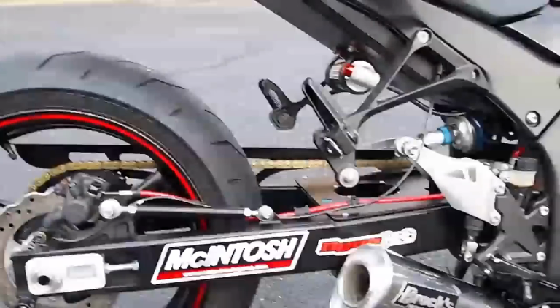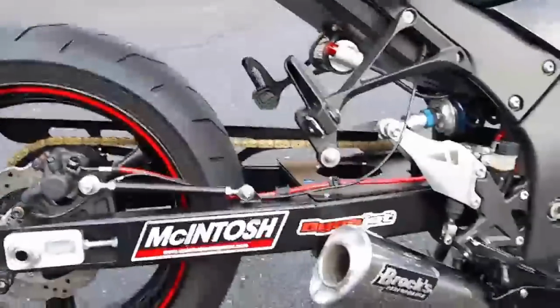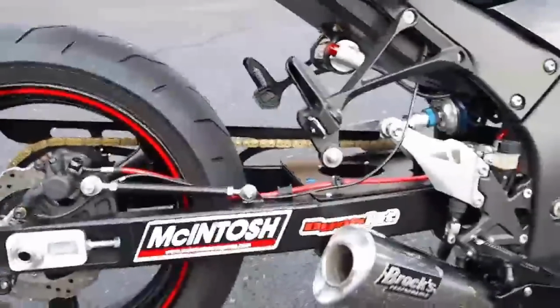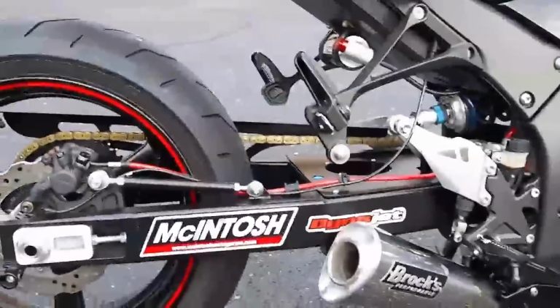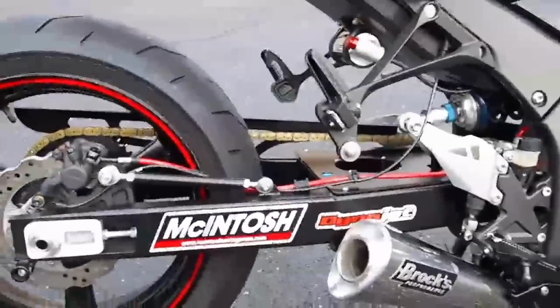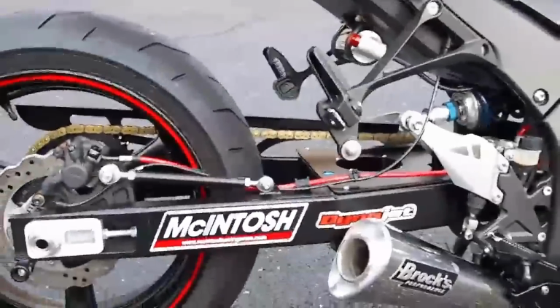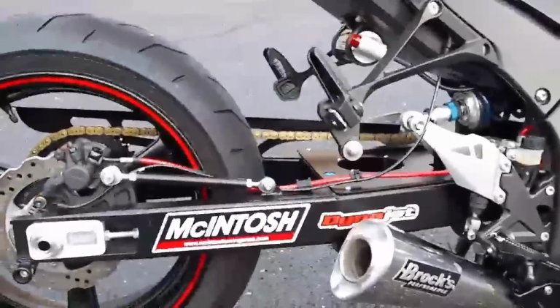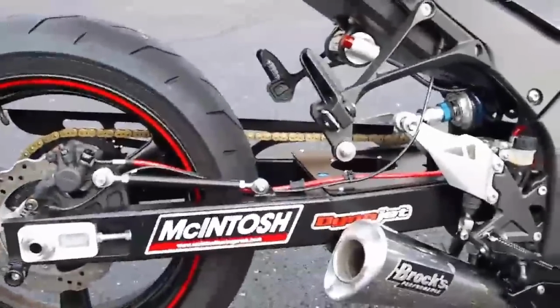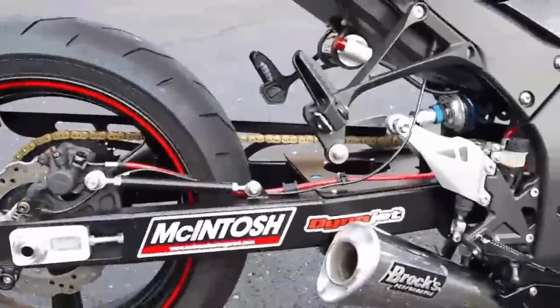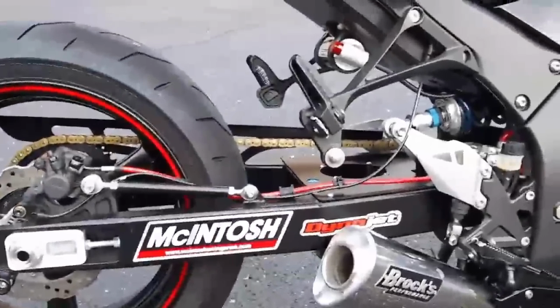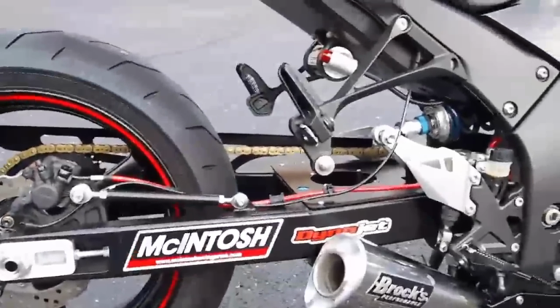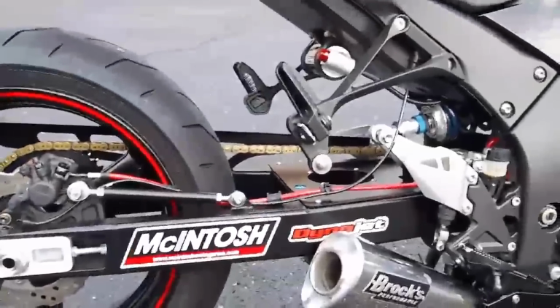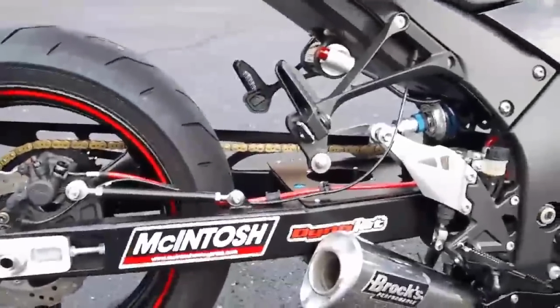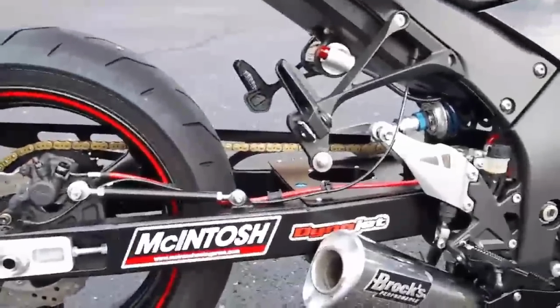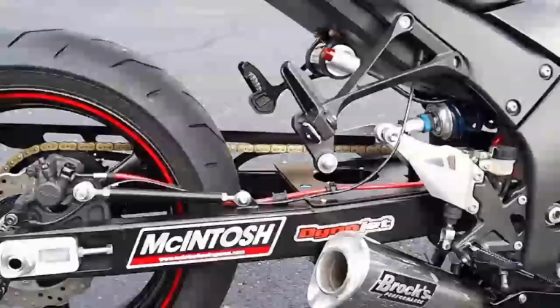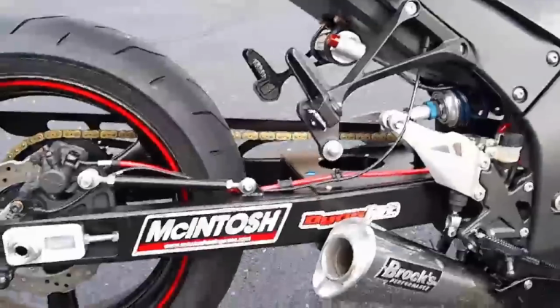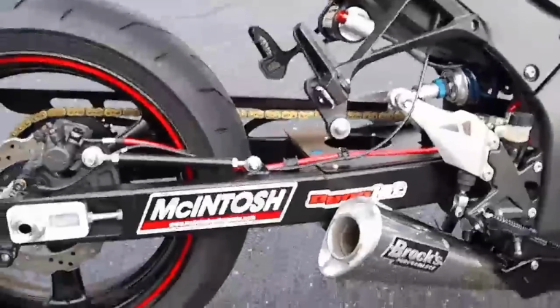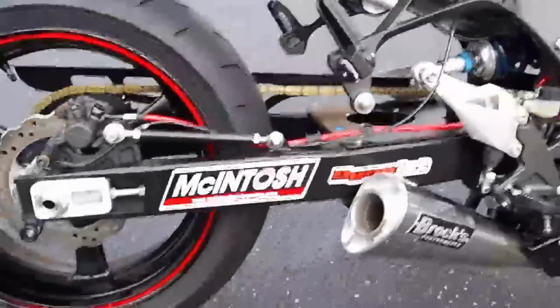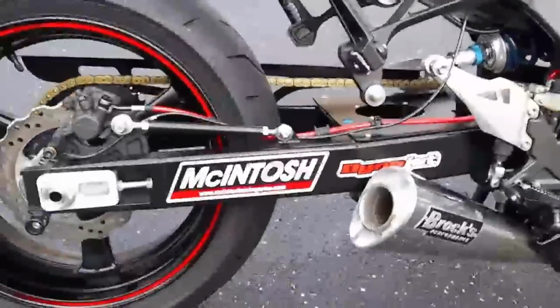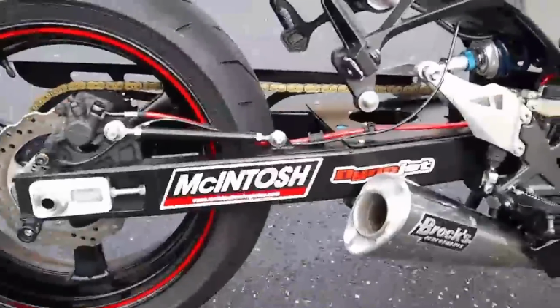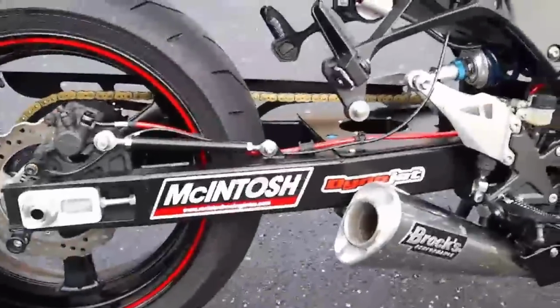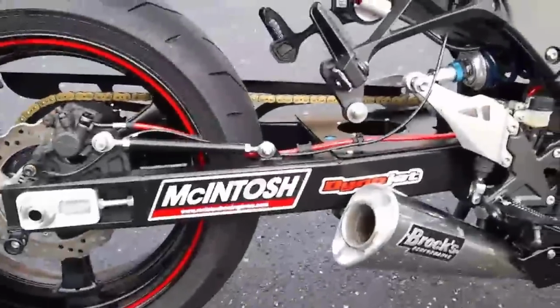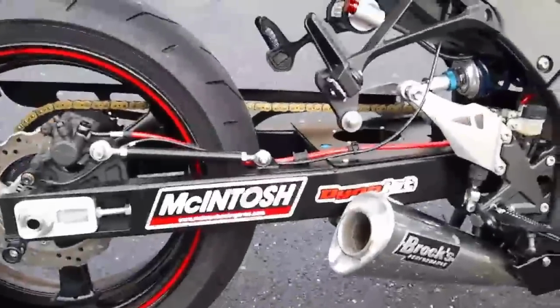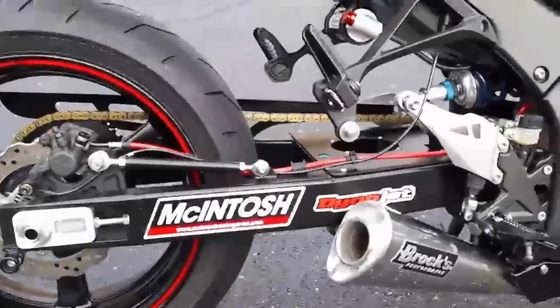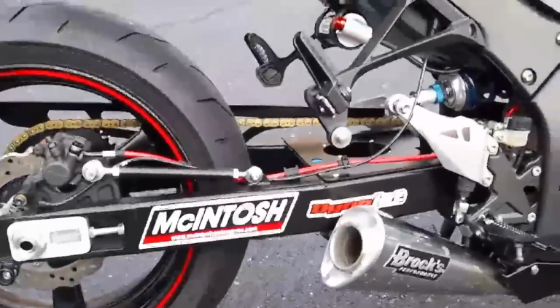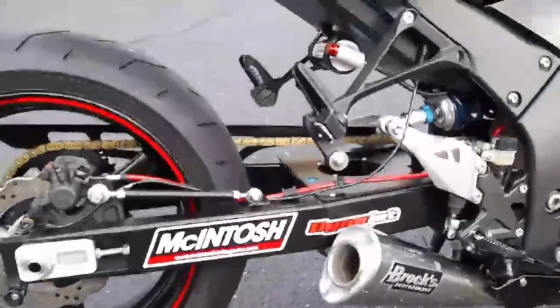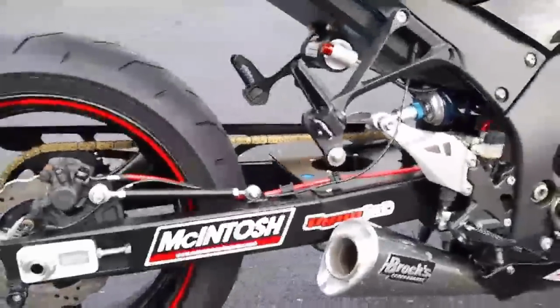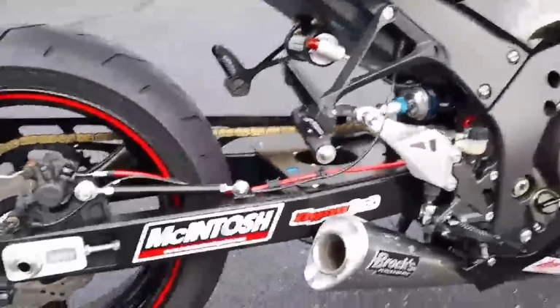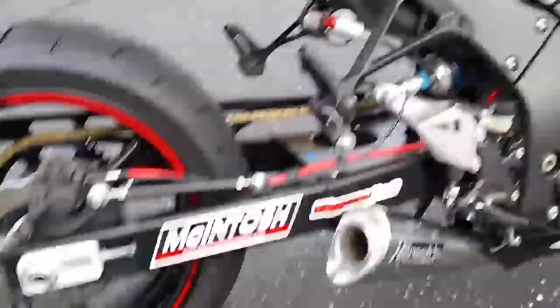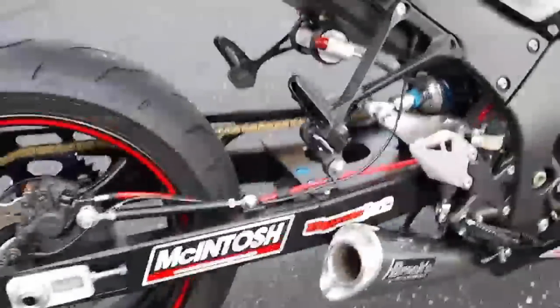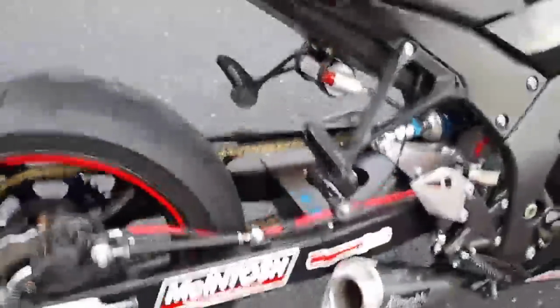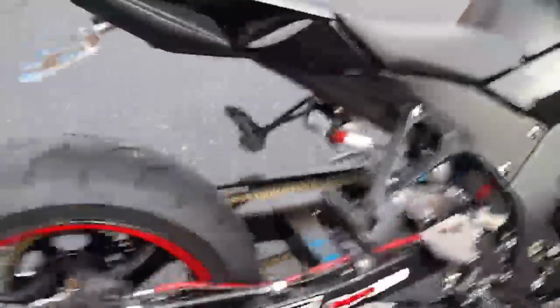and made one of his aluminum swing arms for us. It's black powder coated and looks fantastic.